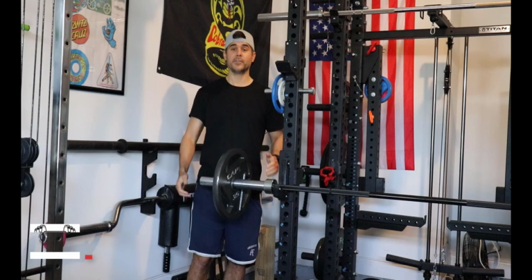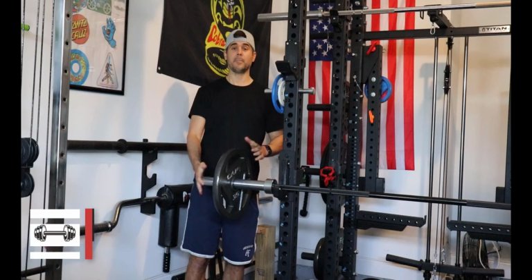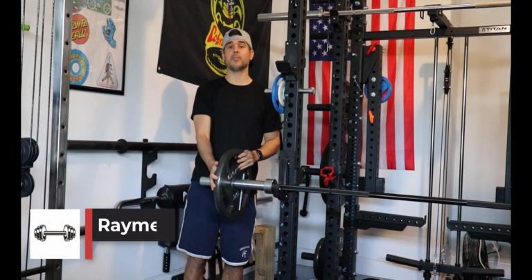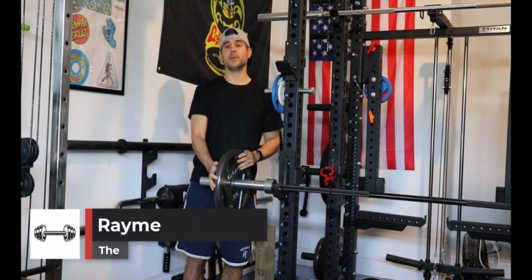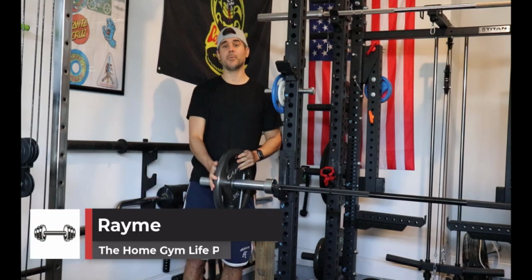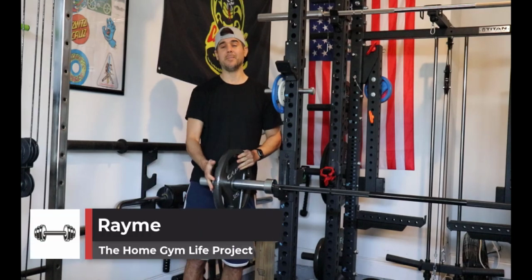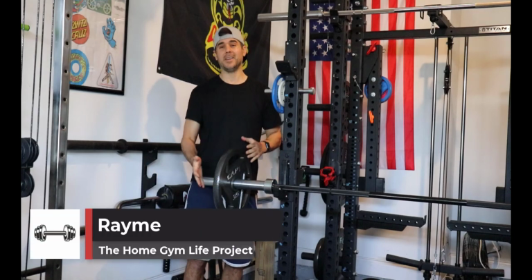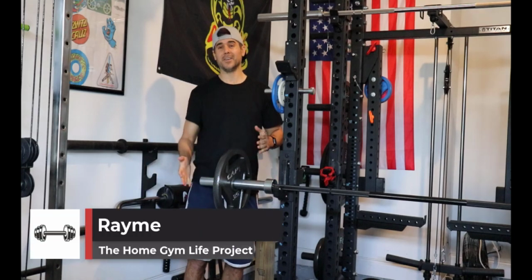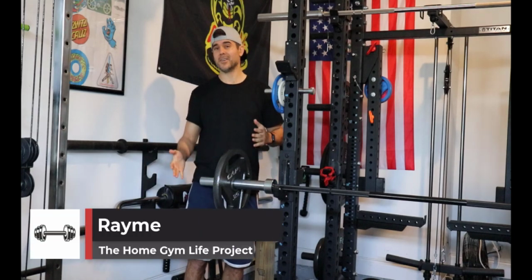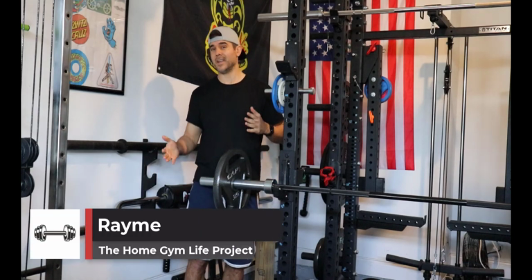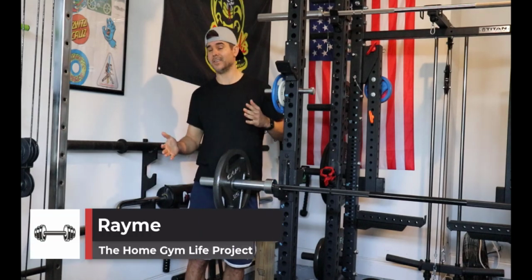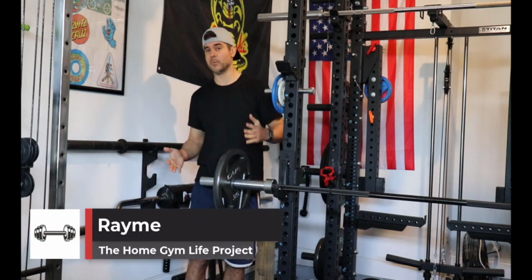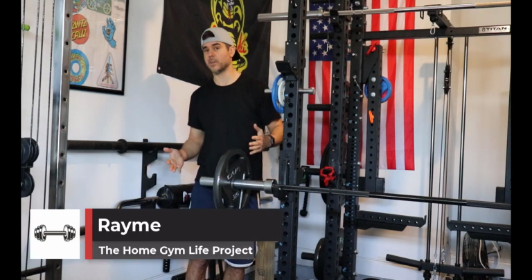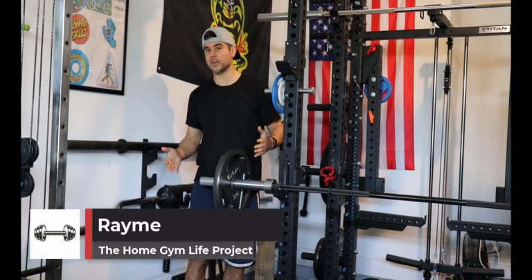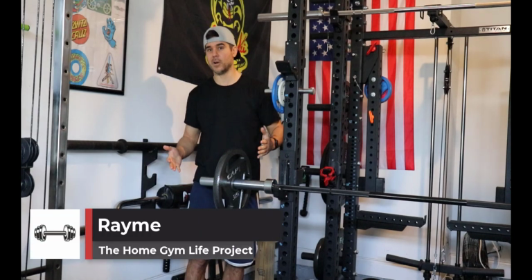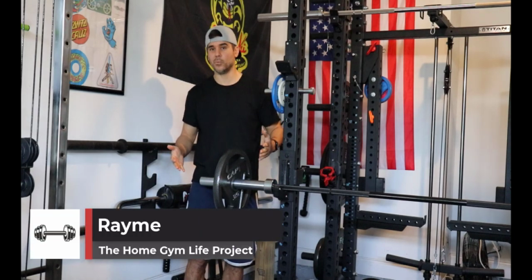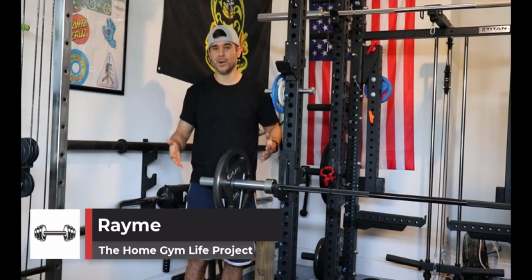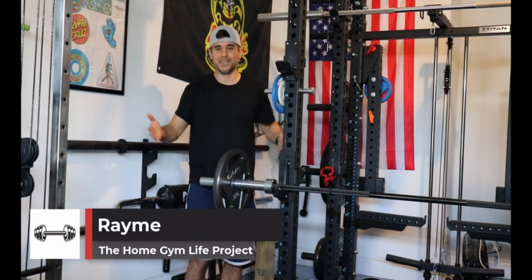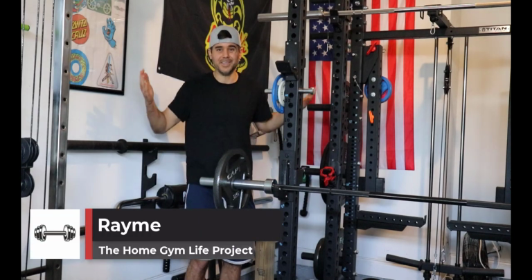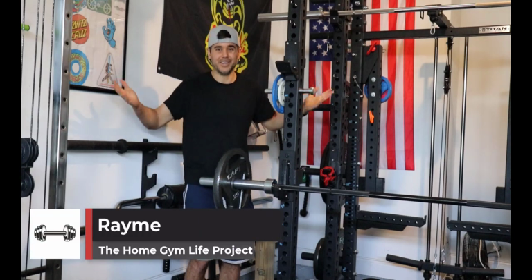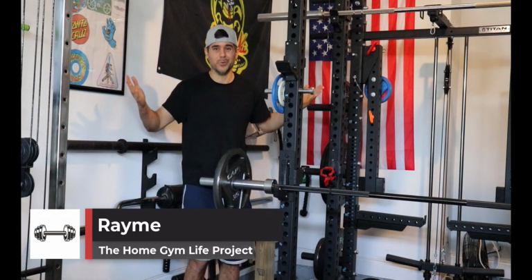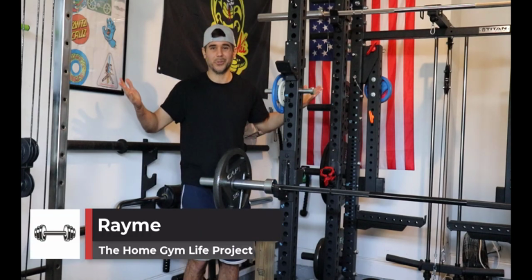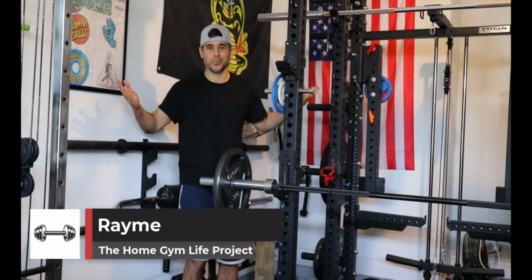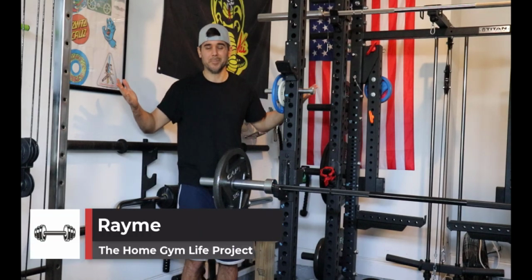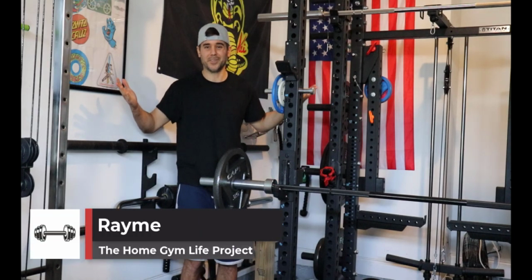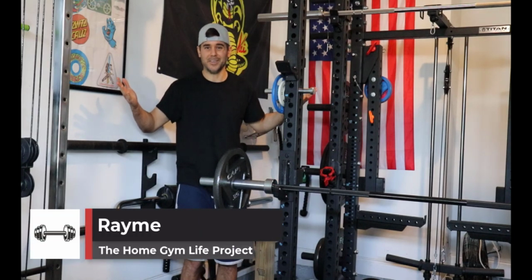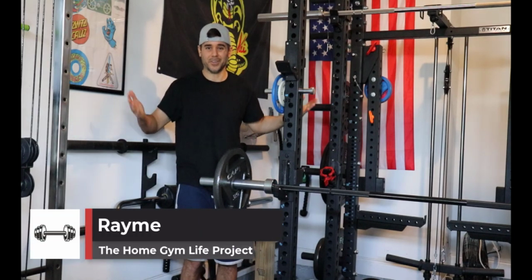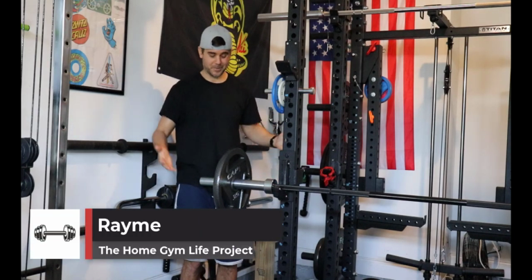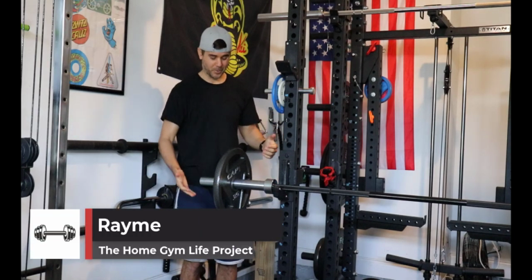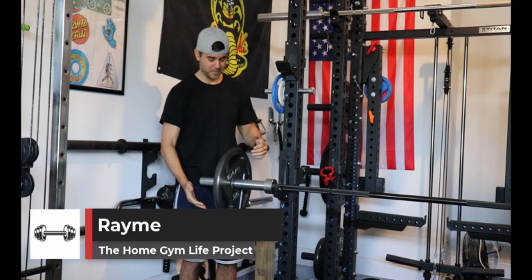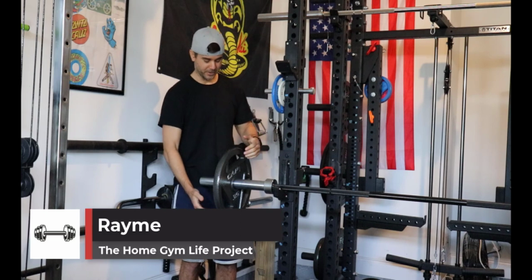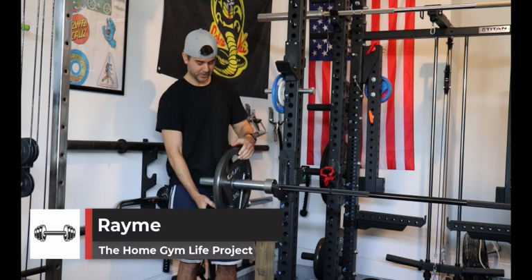What's up everybody, Ramey here, and today we're talking about what's the deal with the rib sleeves on these barbells?